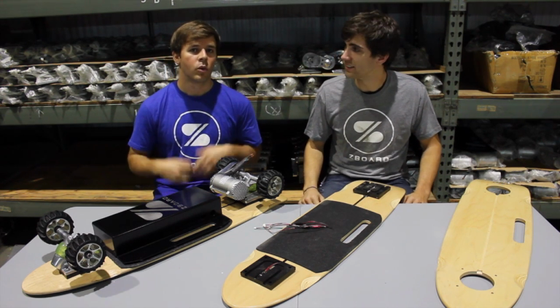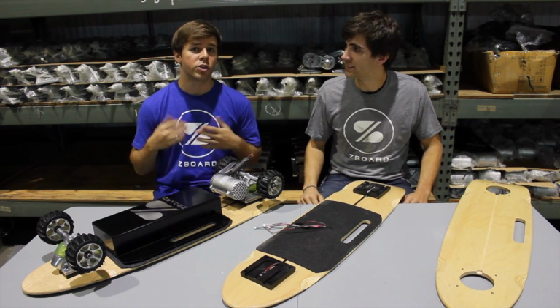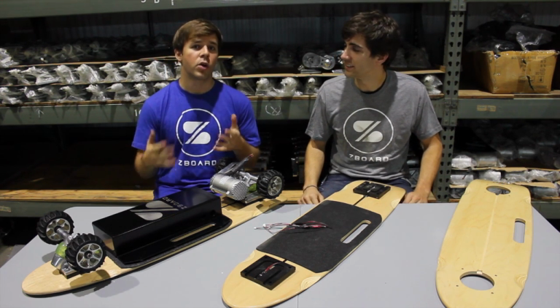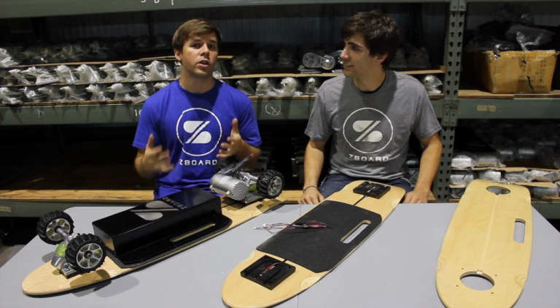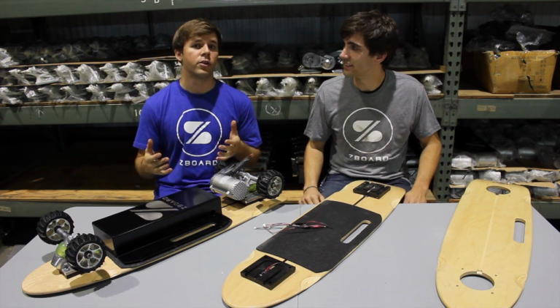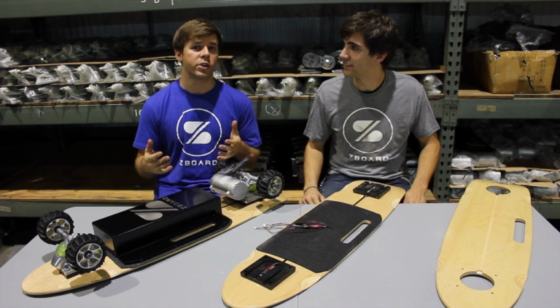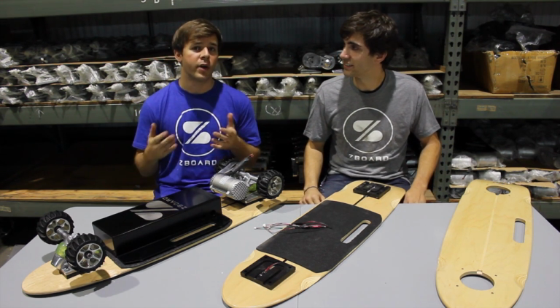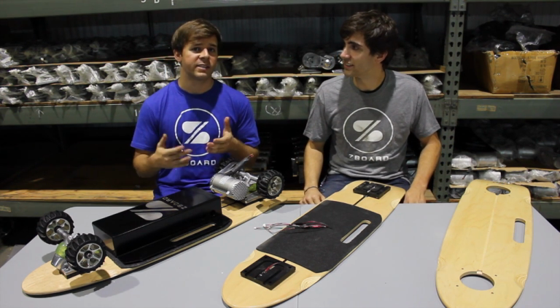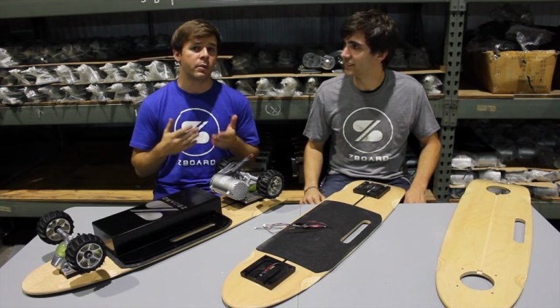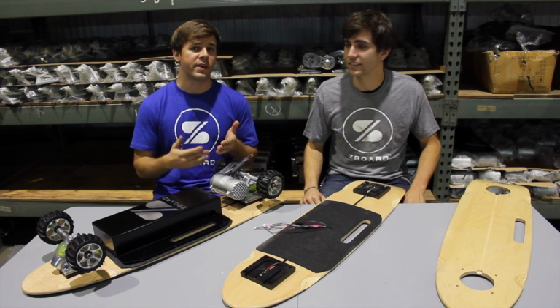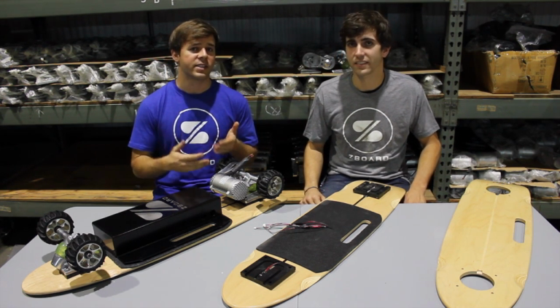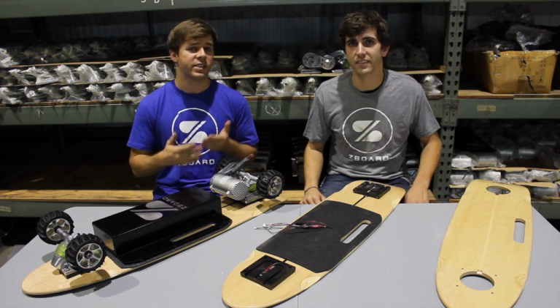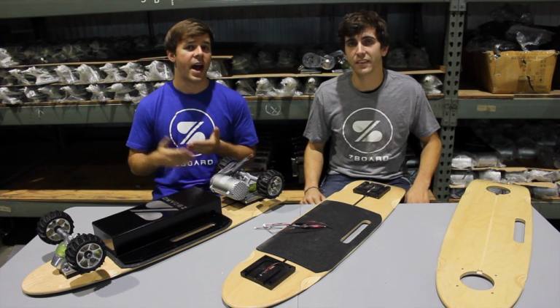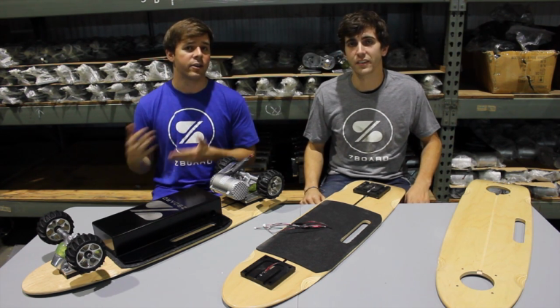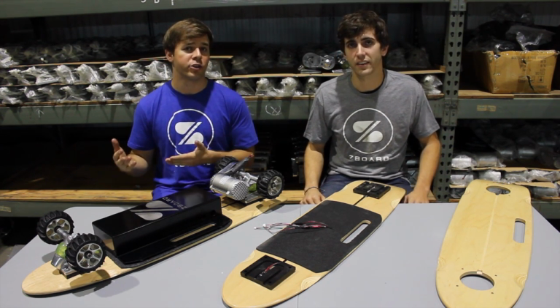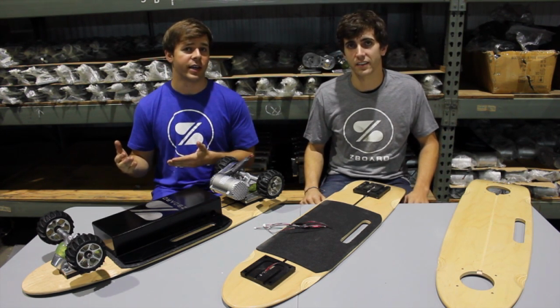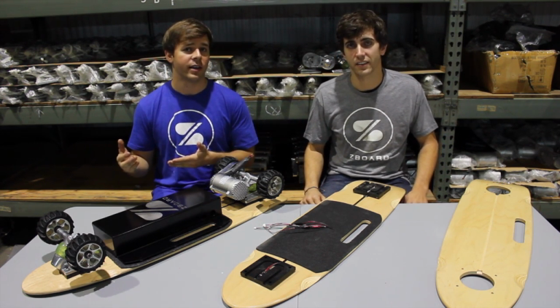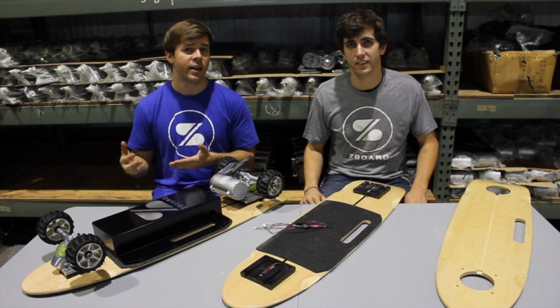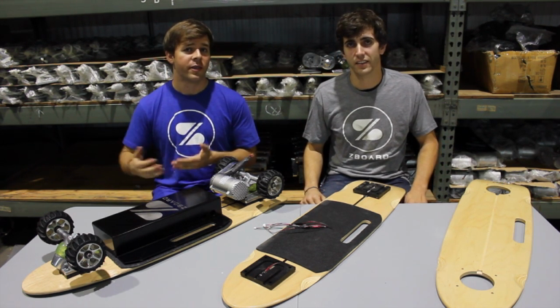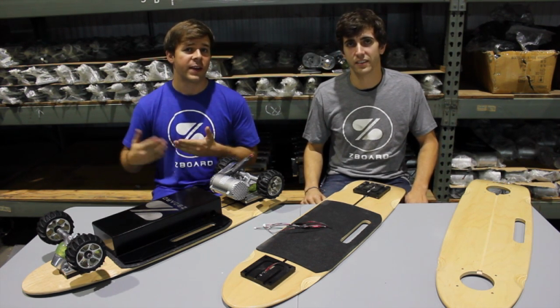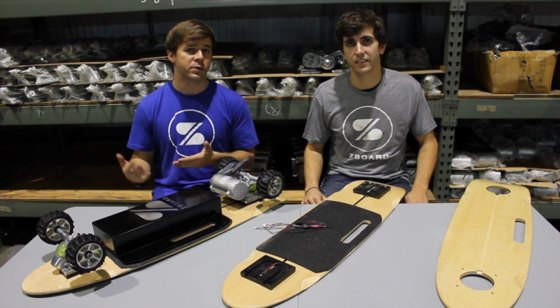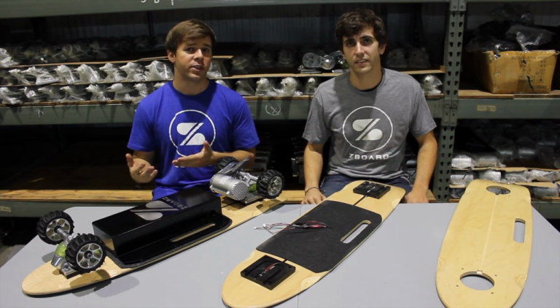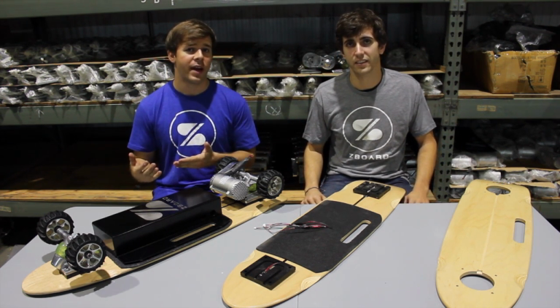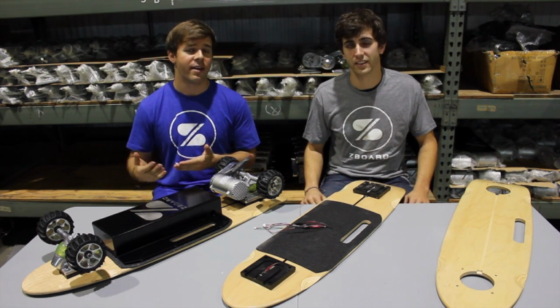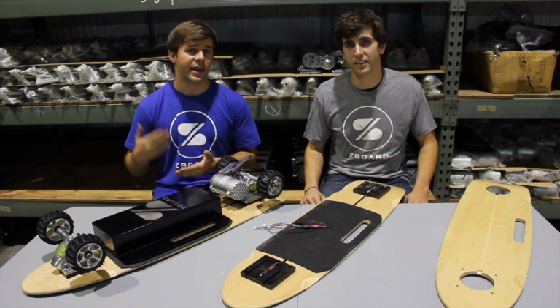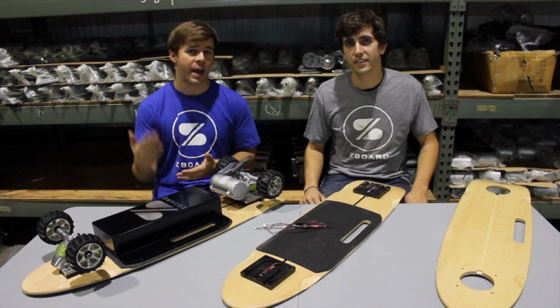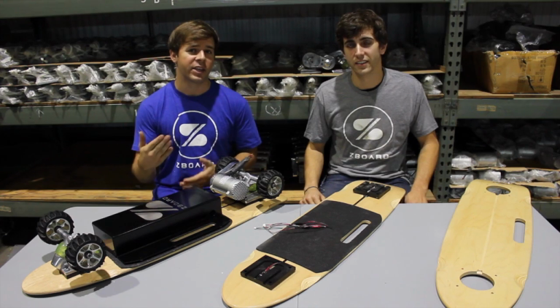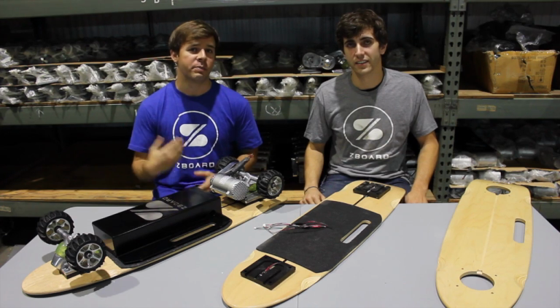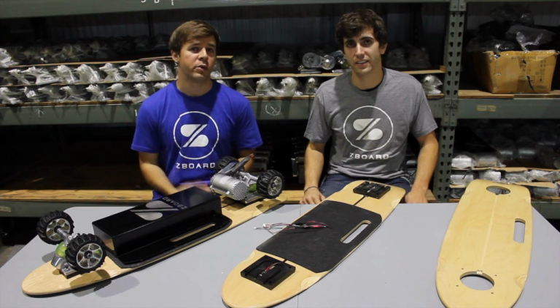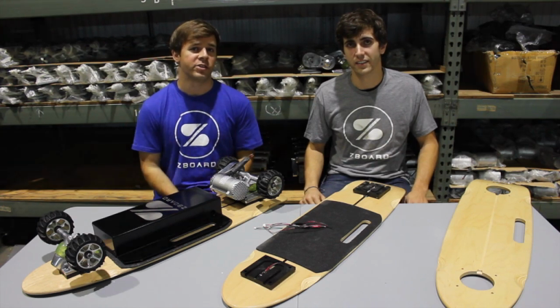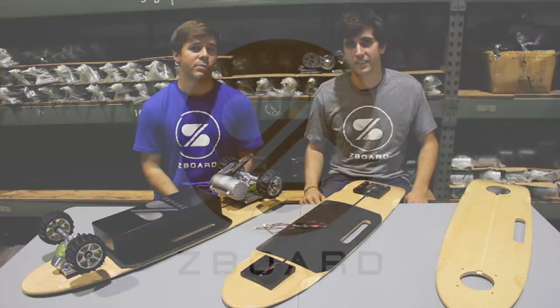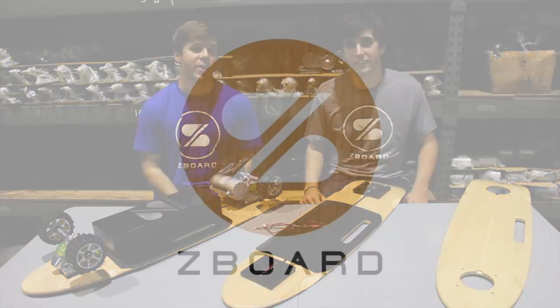We're so close and you guys have been with us this entire journey. Thank you for sticking around and we can't wait to ship you your Z-Board.